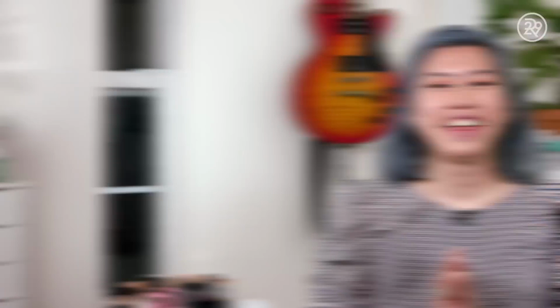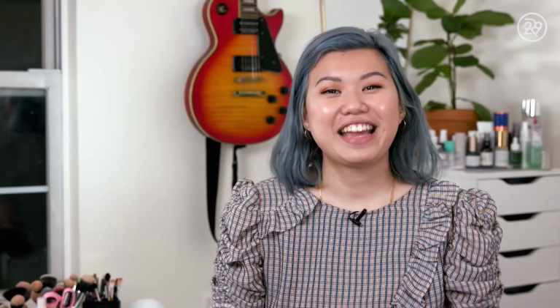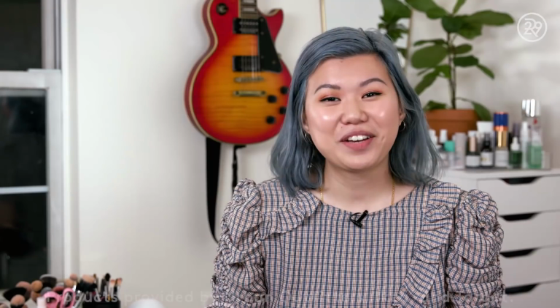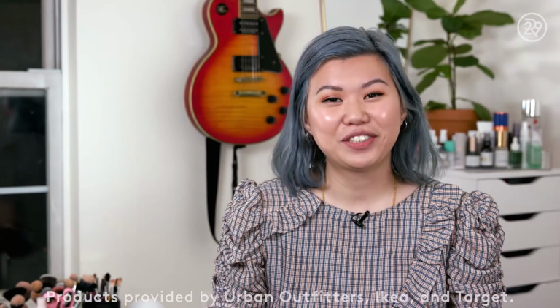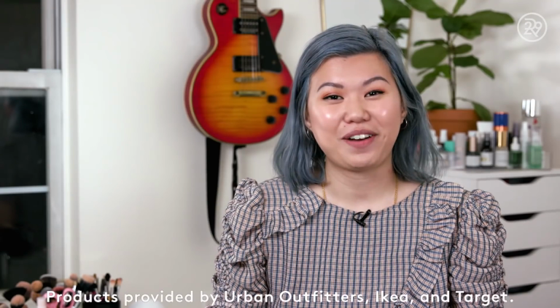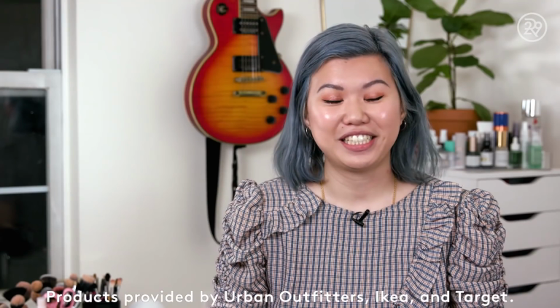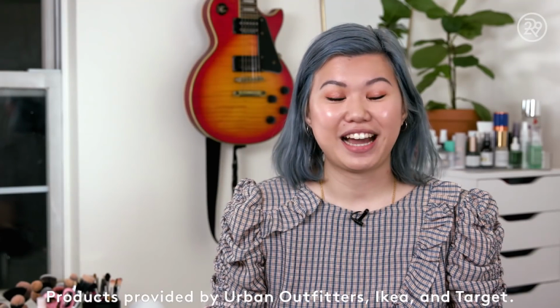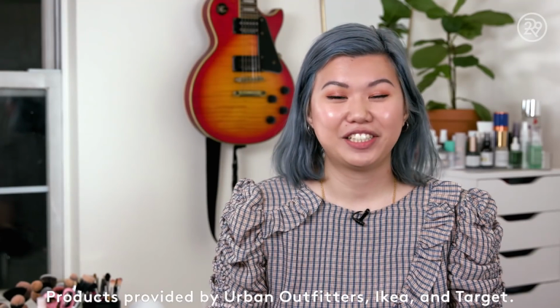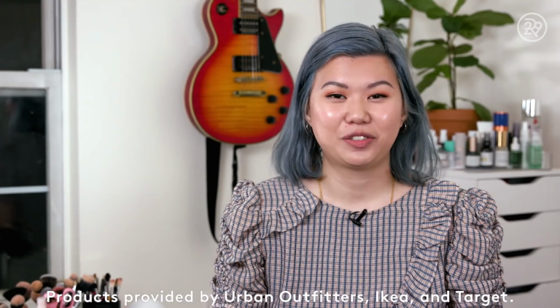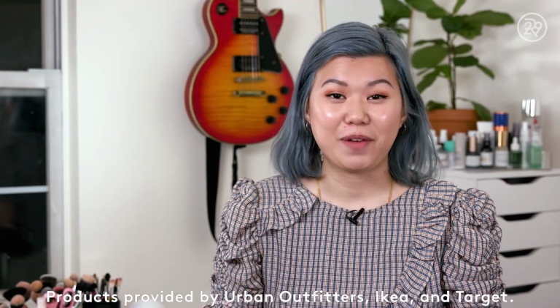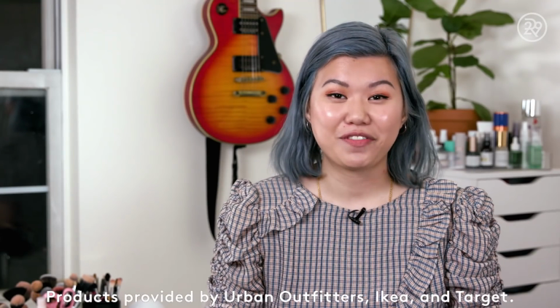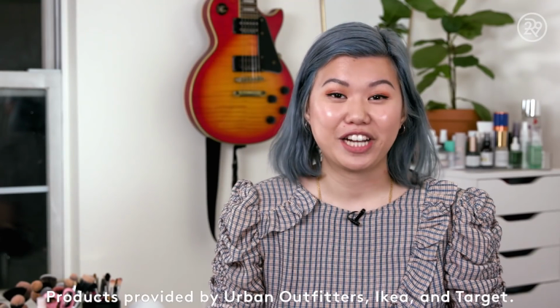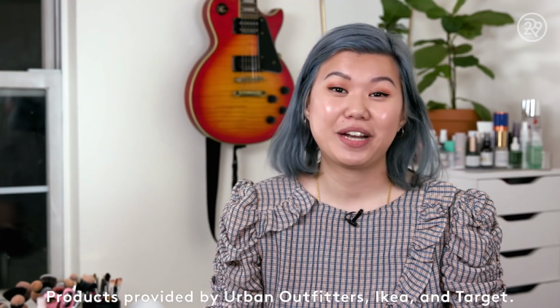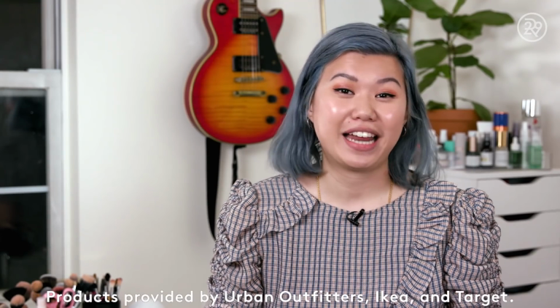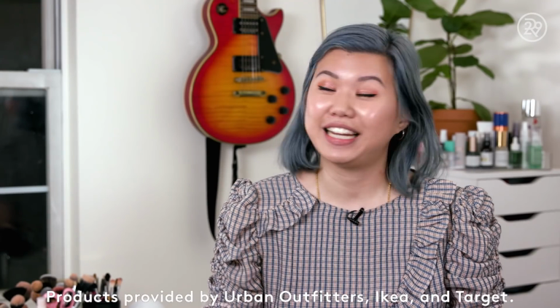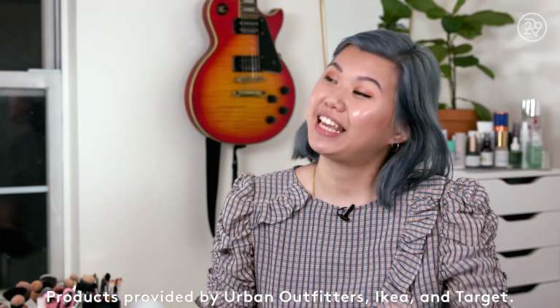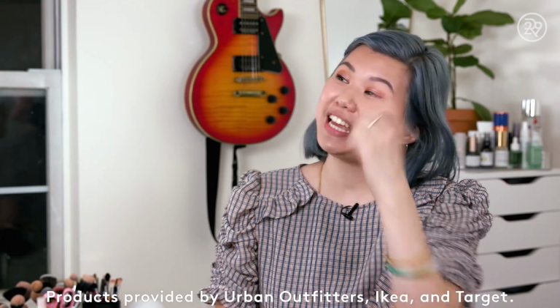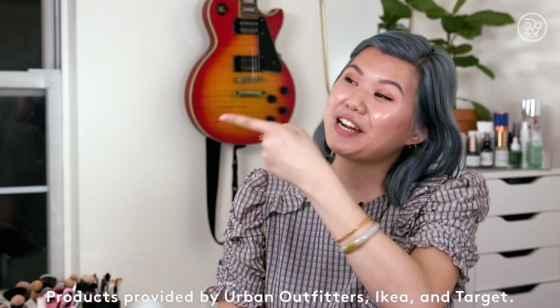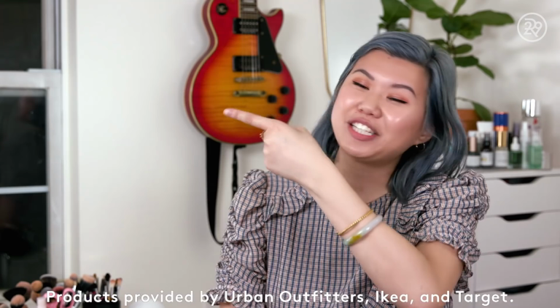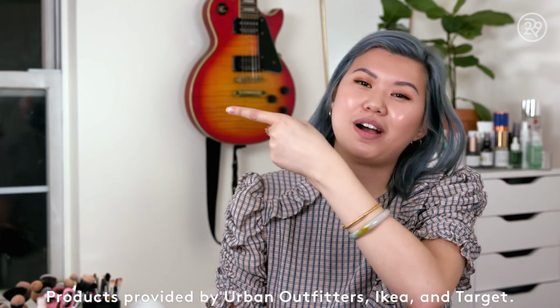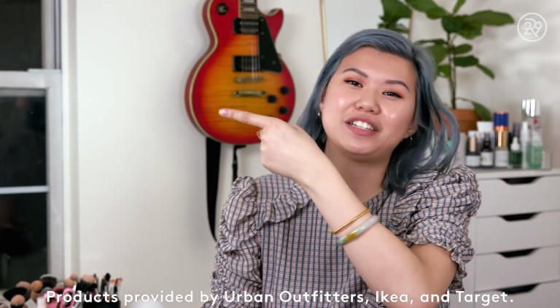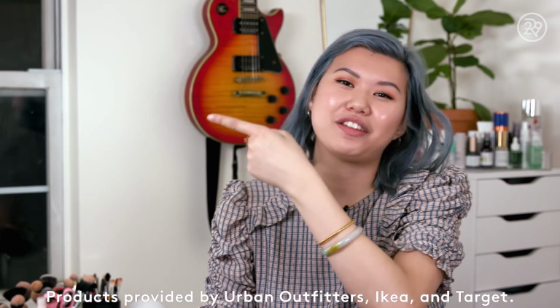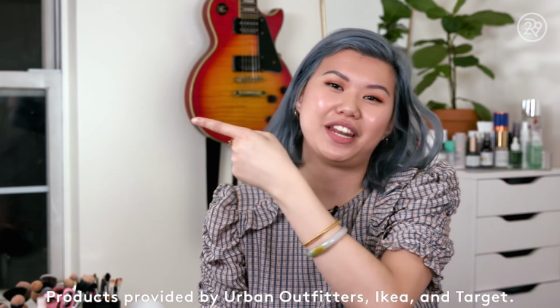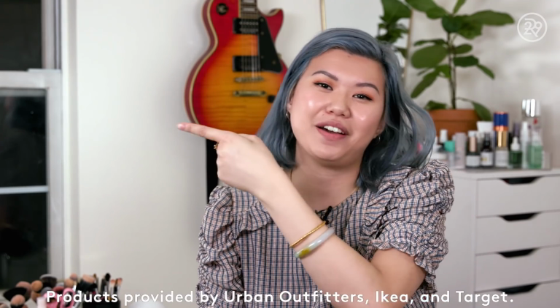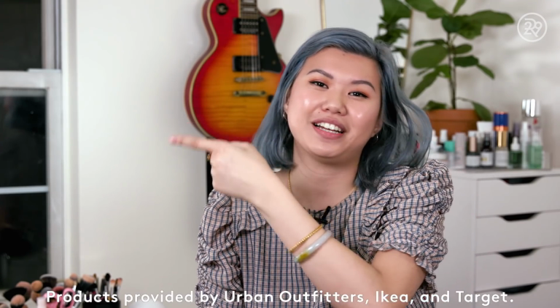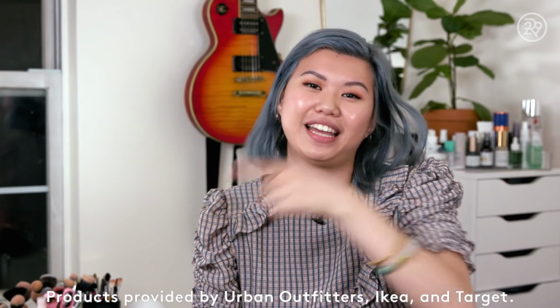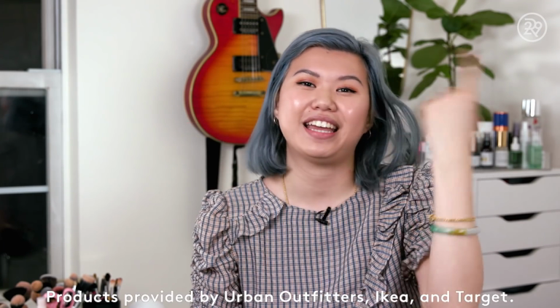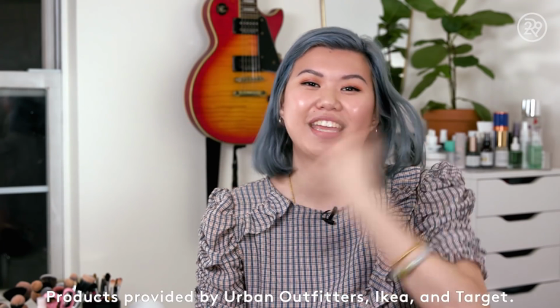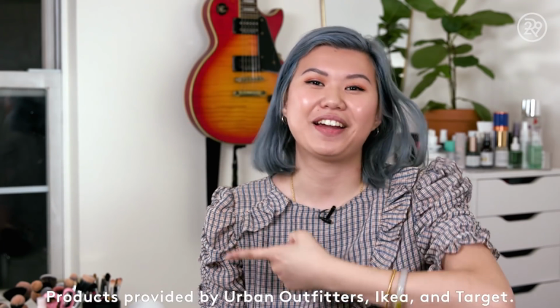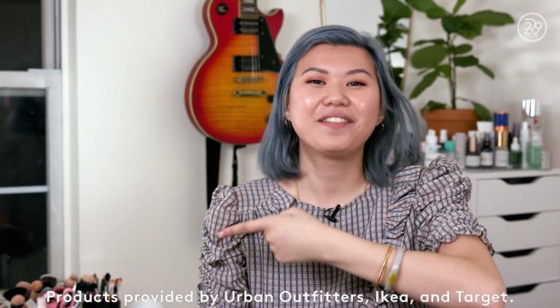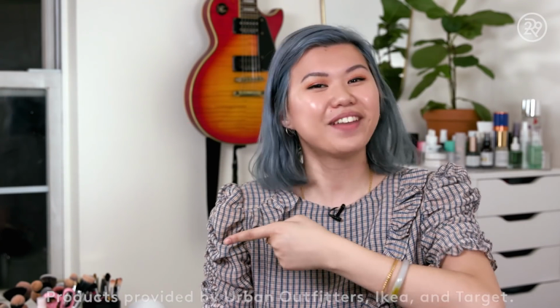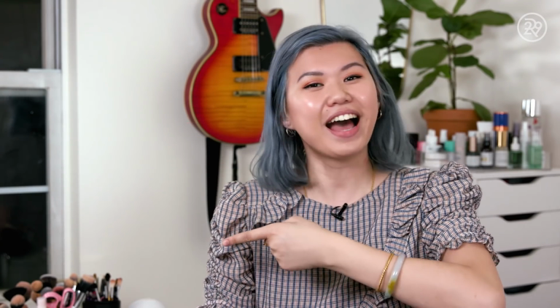Thanks so much for watching, guys. To subscribe to Refinery29, click here. And to watch another video, click here. Bye!